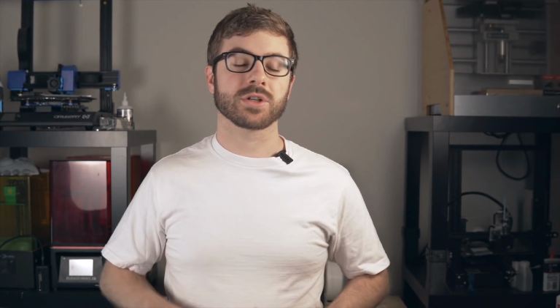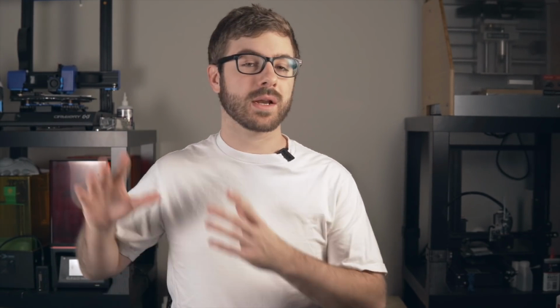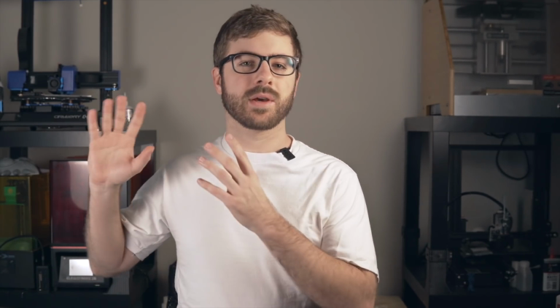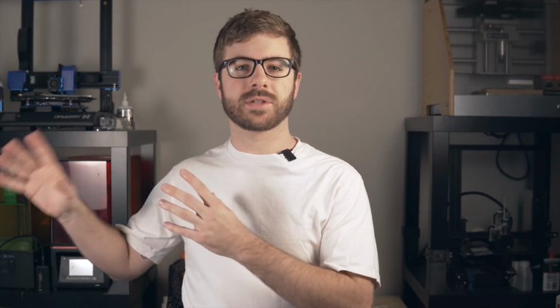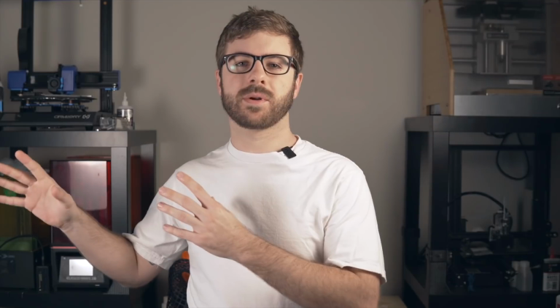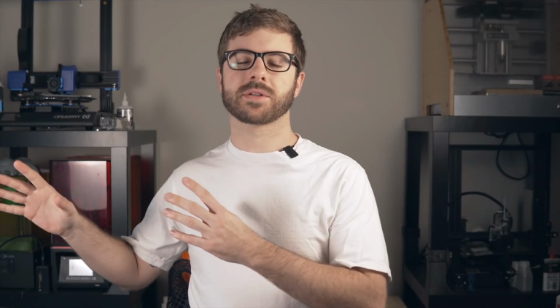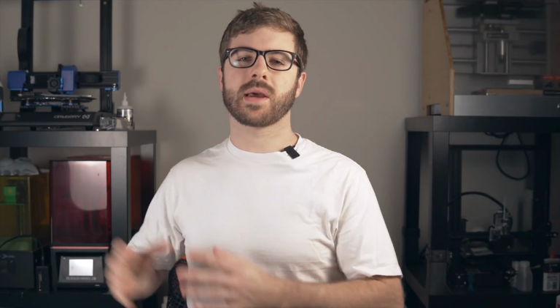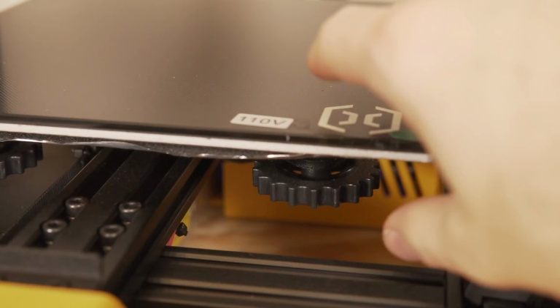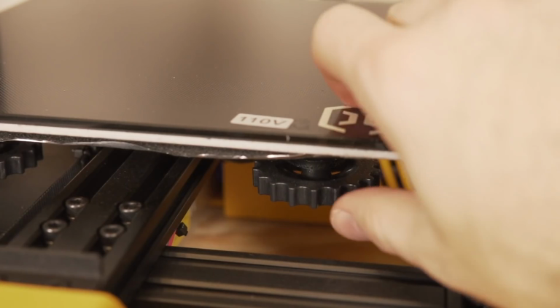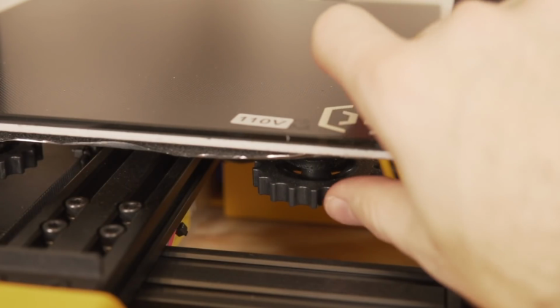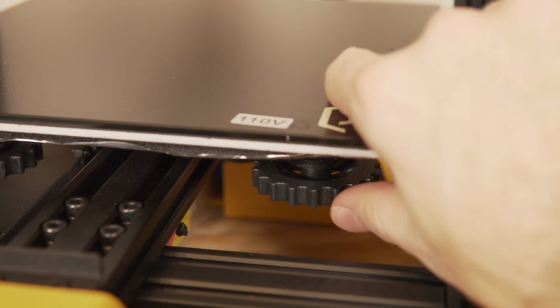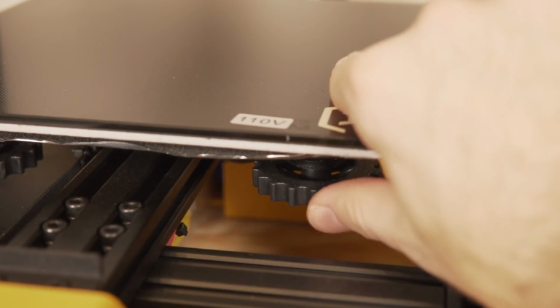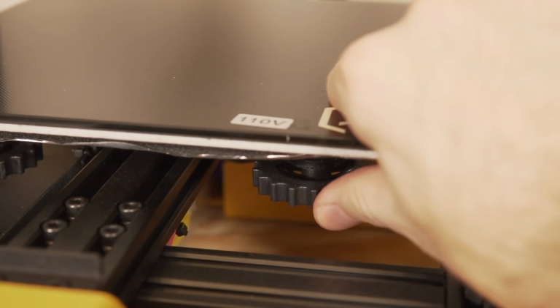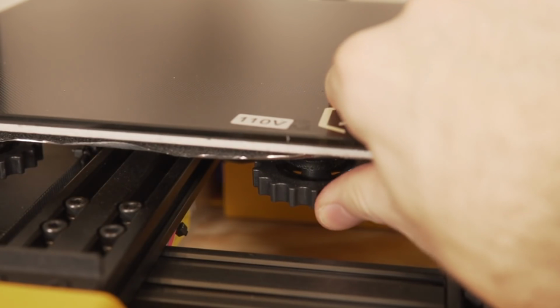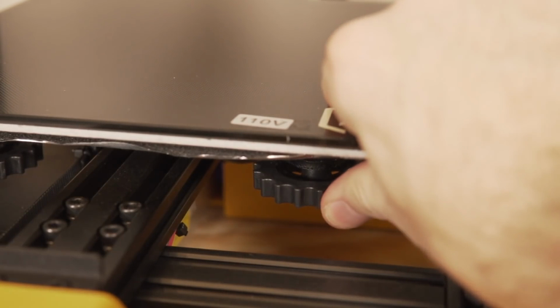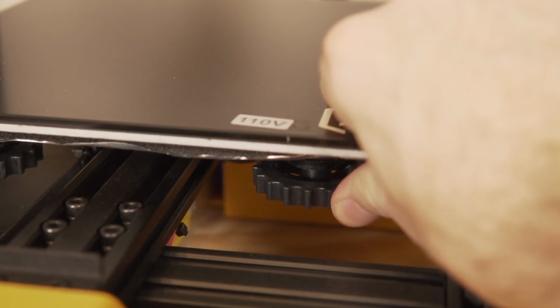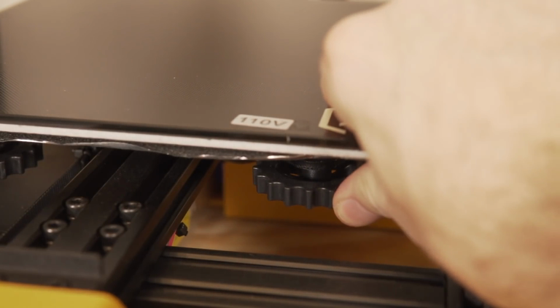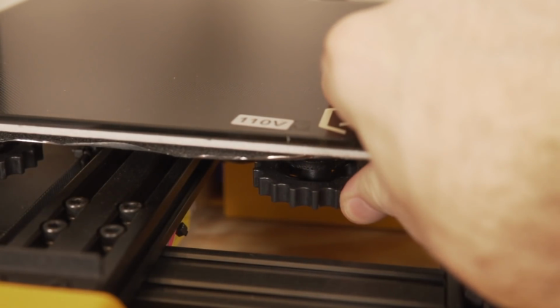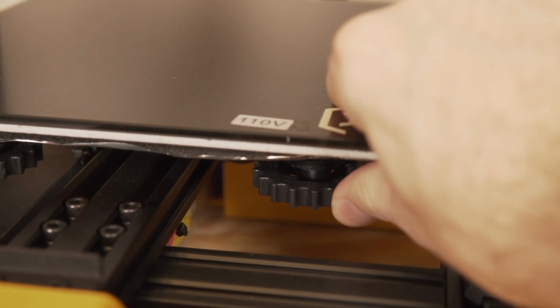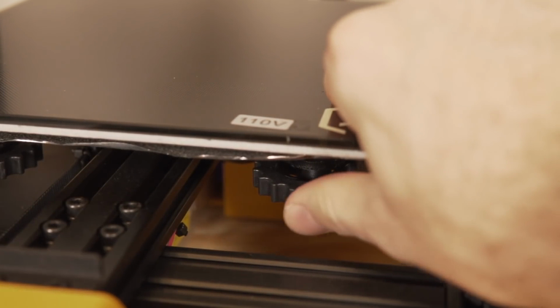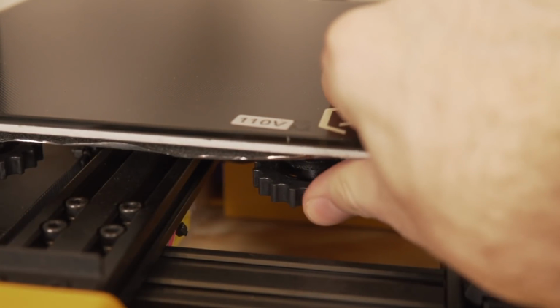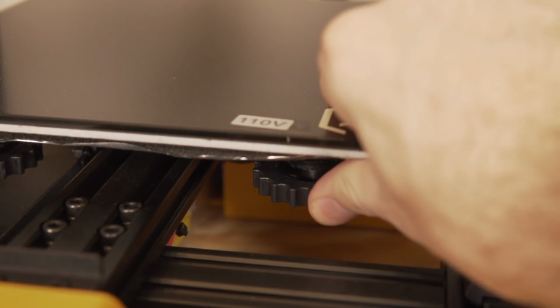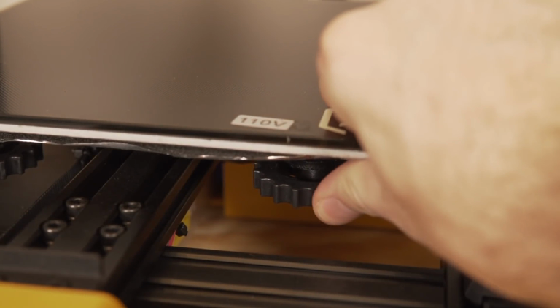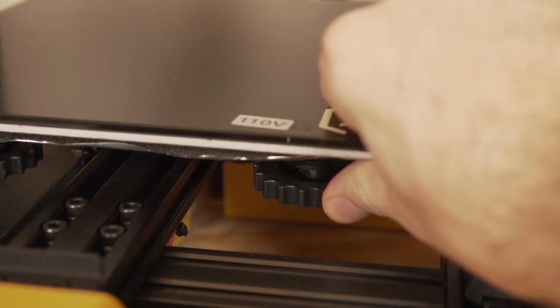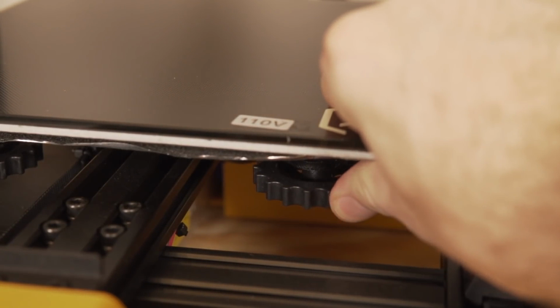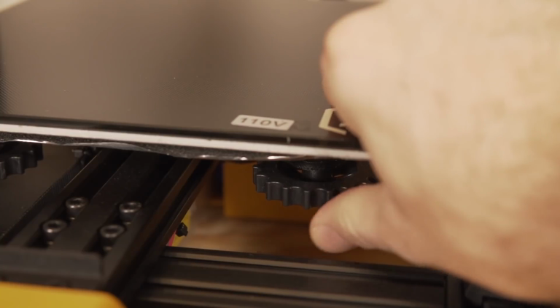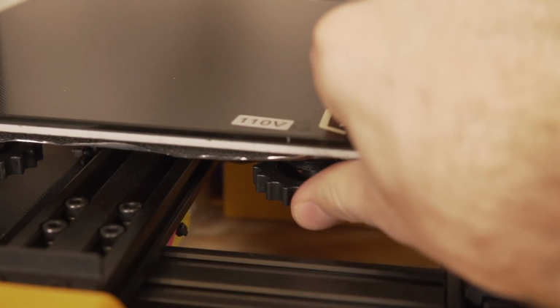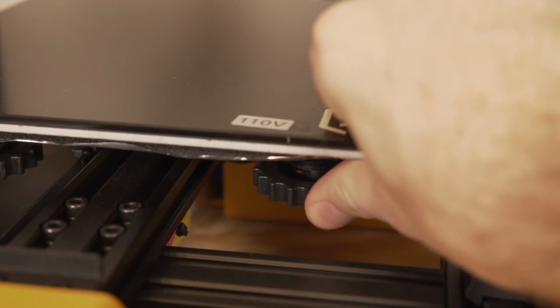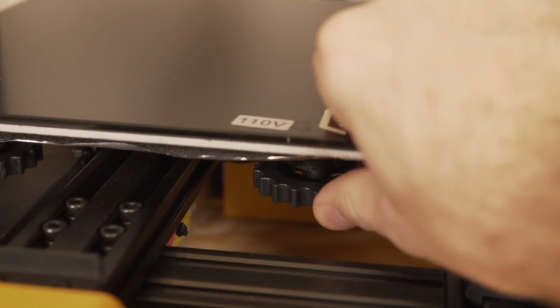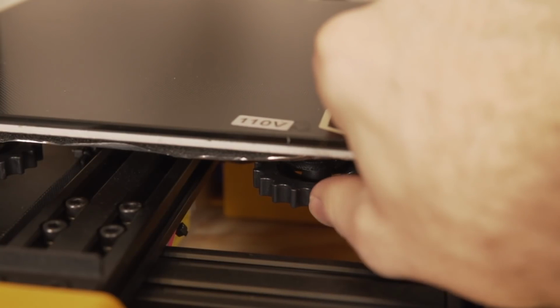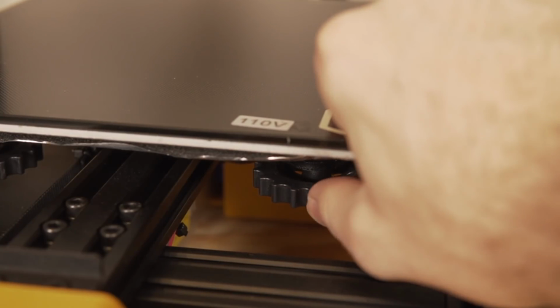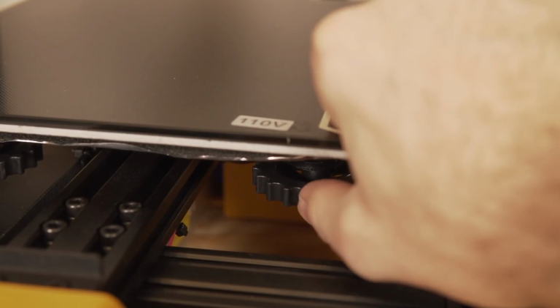Just like on the other two printers in the catalog, it is manual bed leveling featuring four big bed leveling knobs, which is pretty easy to adjust.